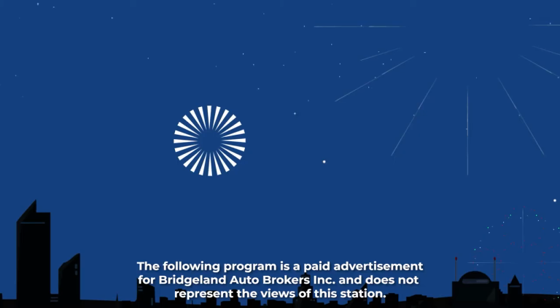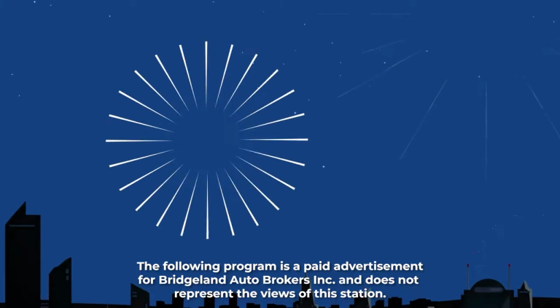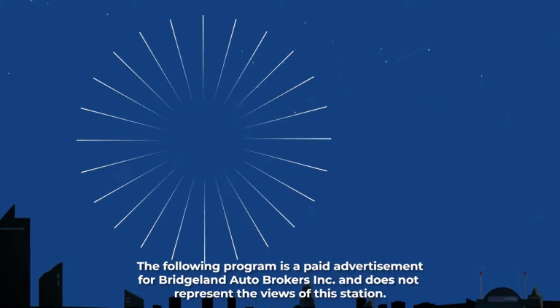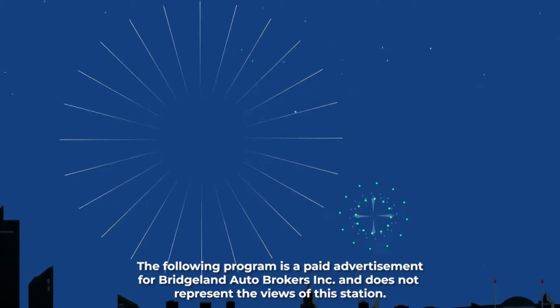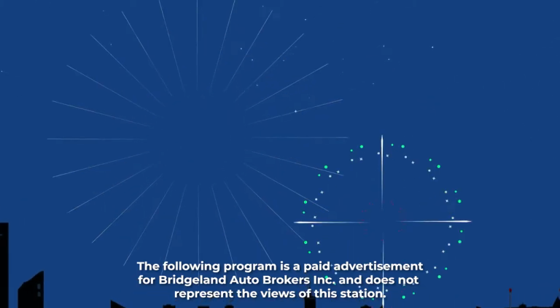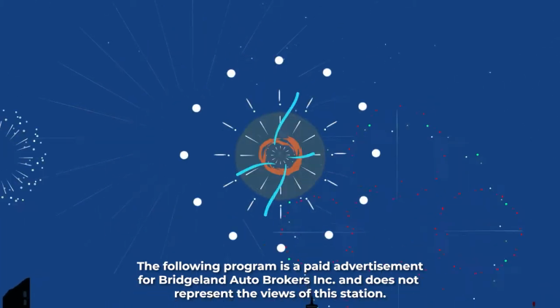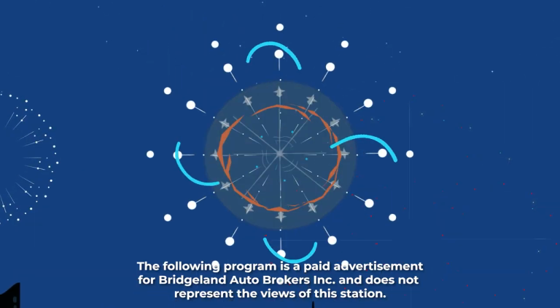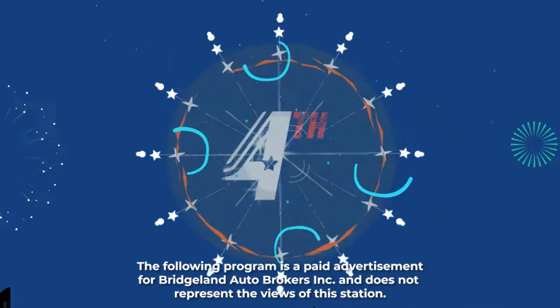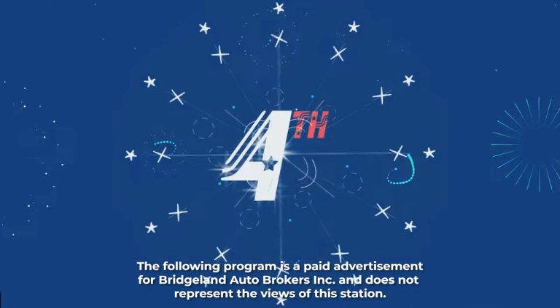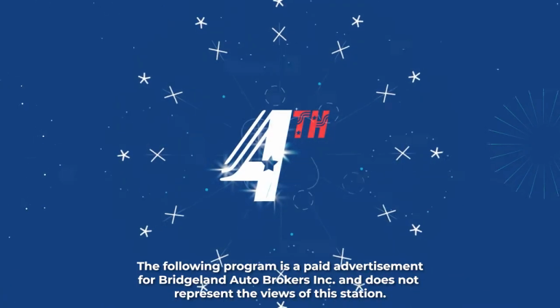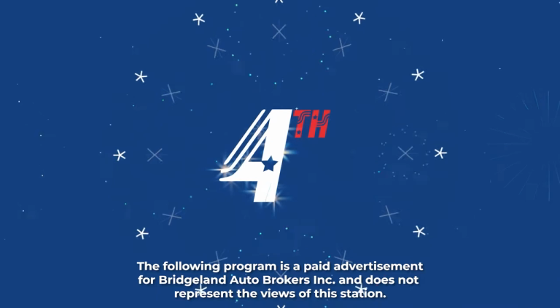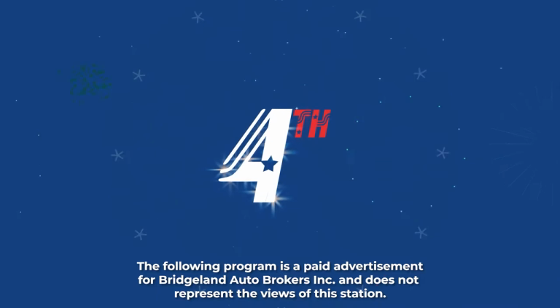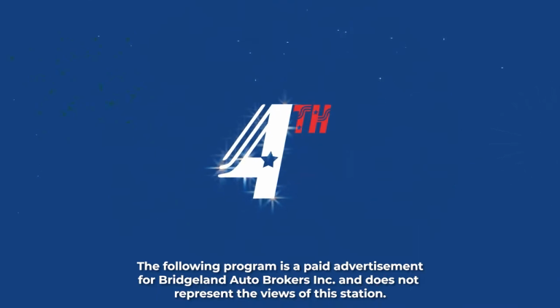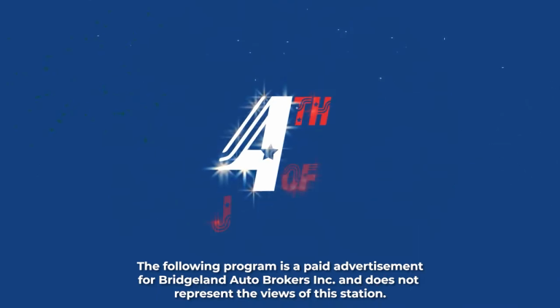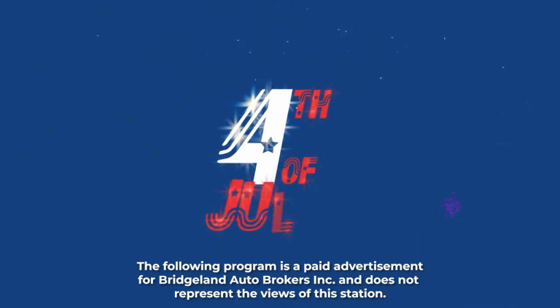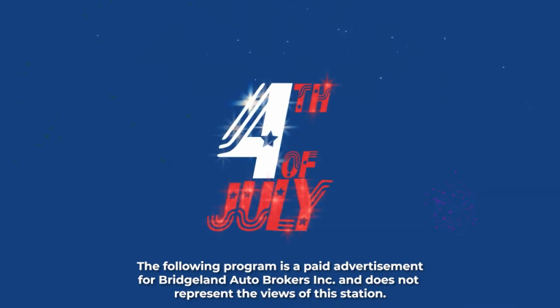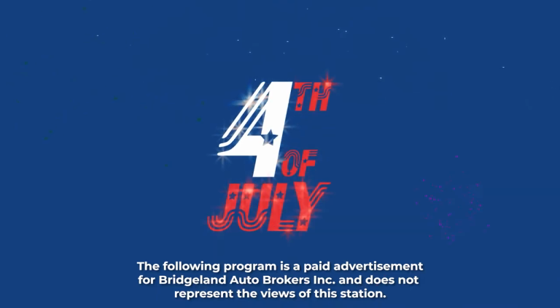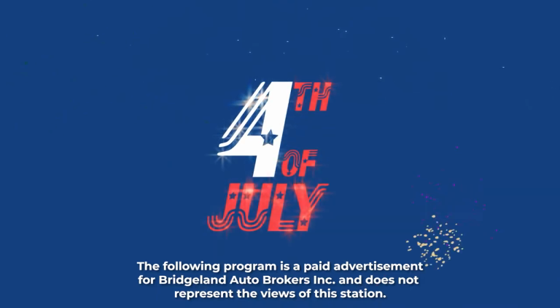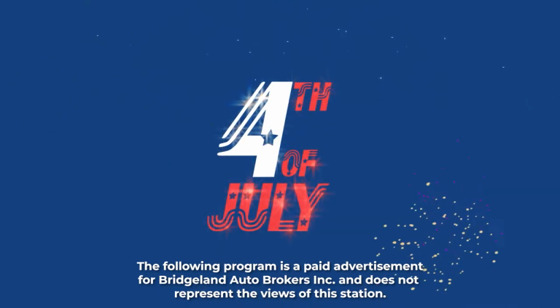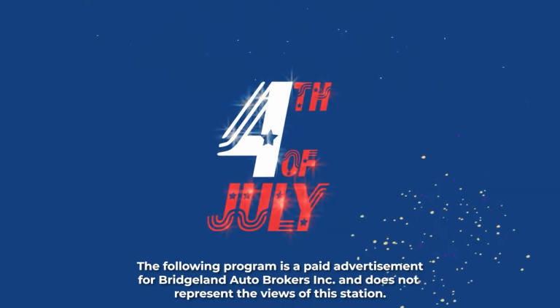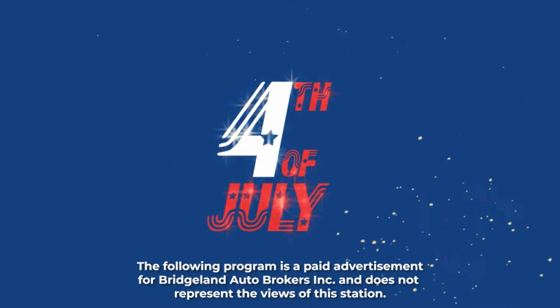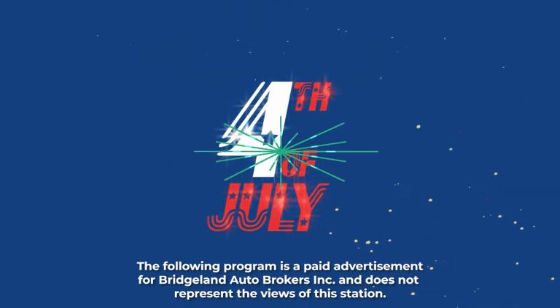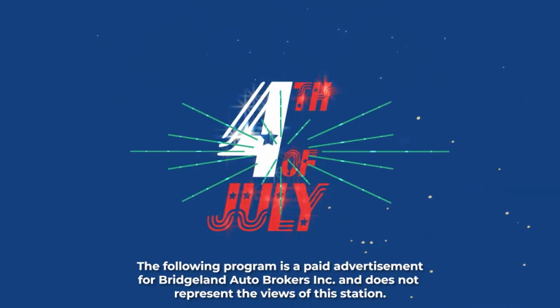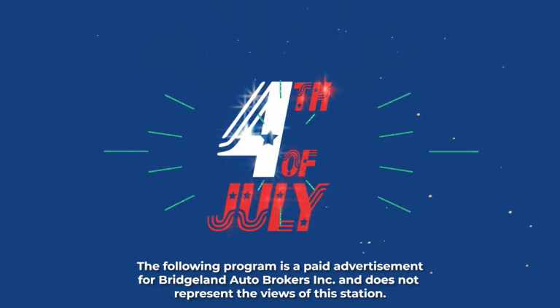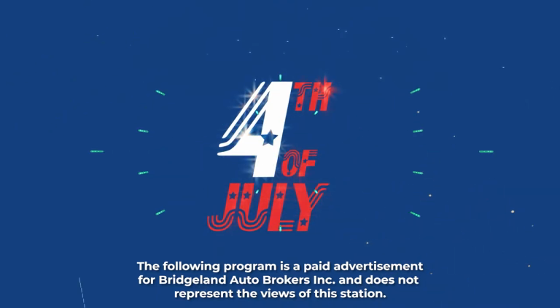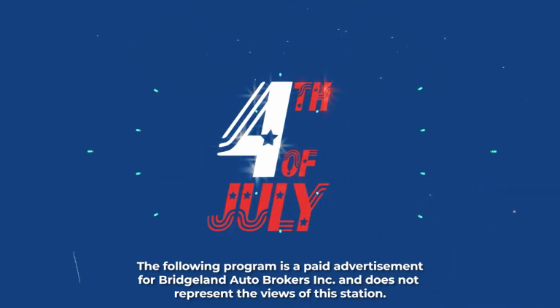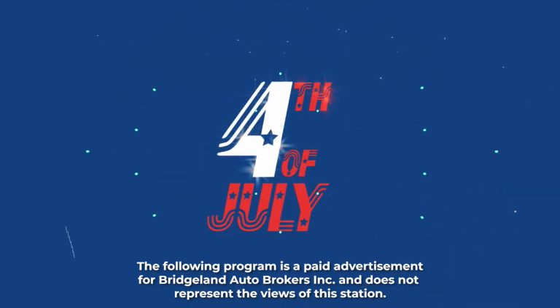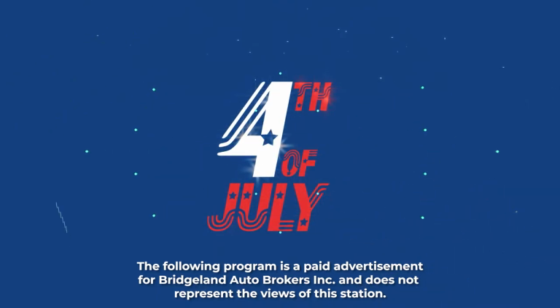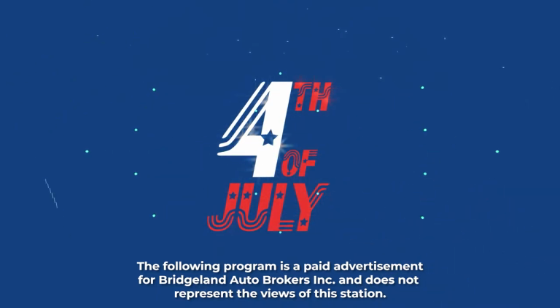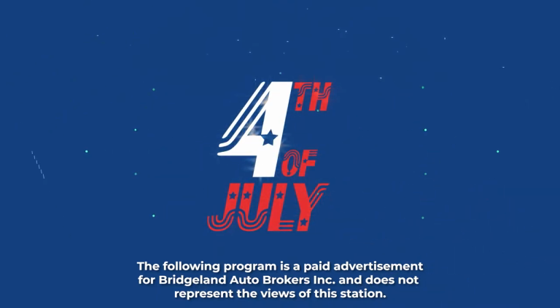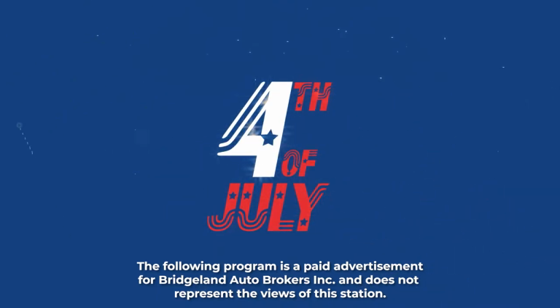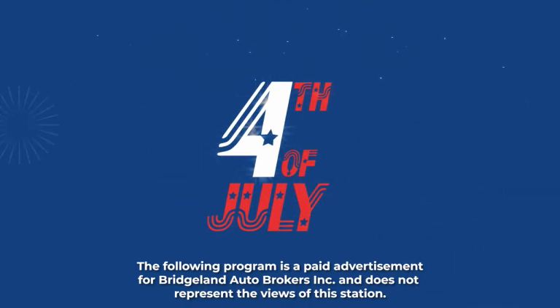The following program is a paid advertisement for Bridgeland Auto Brokers and does not represent the views or opinion of the station.